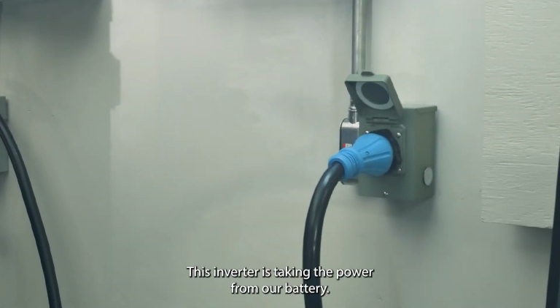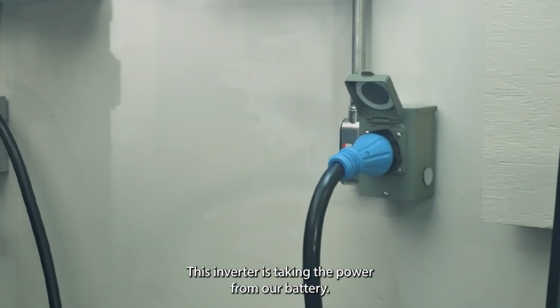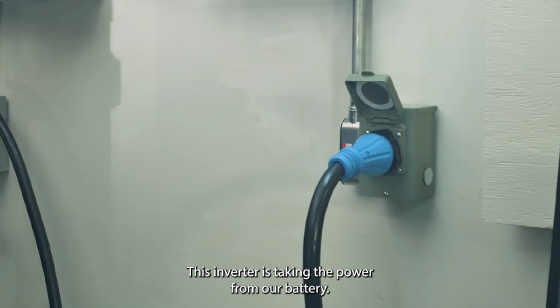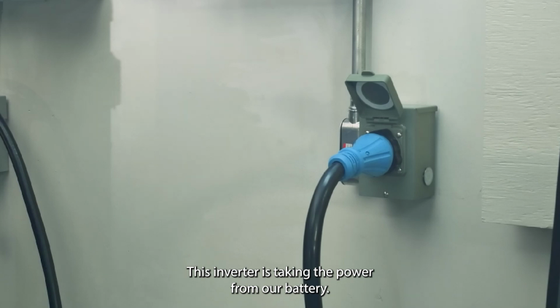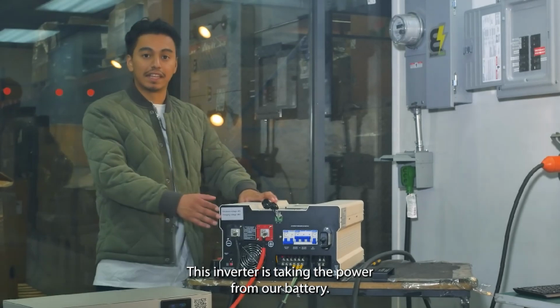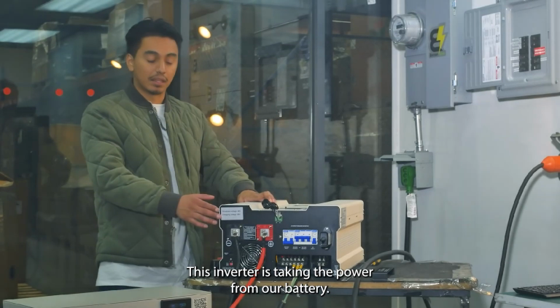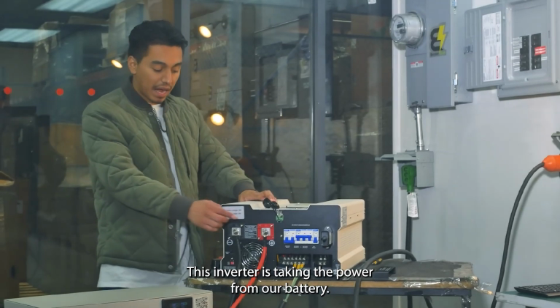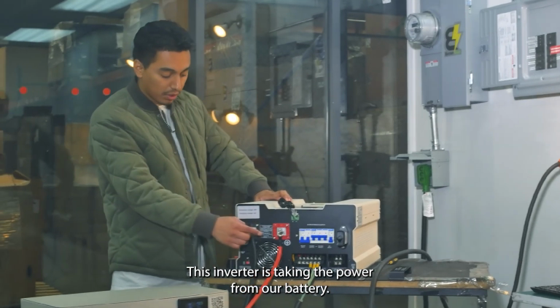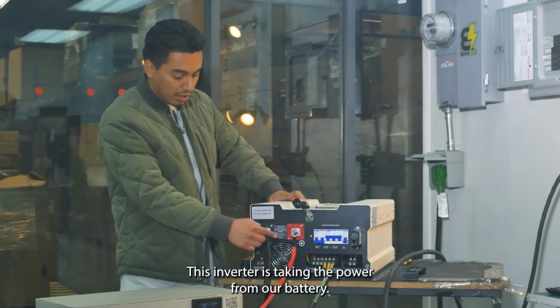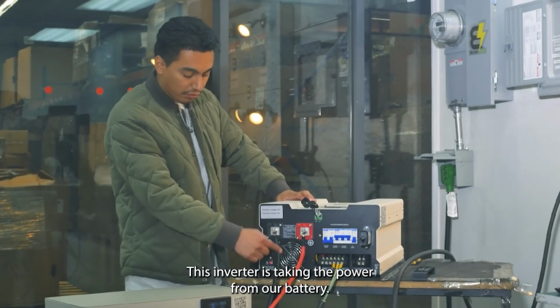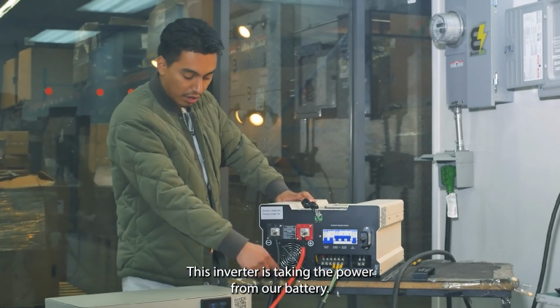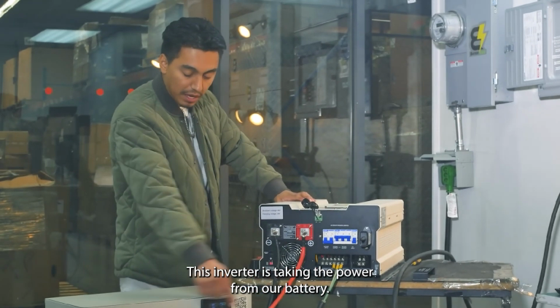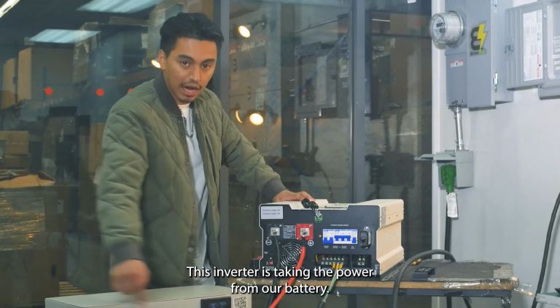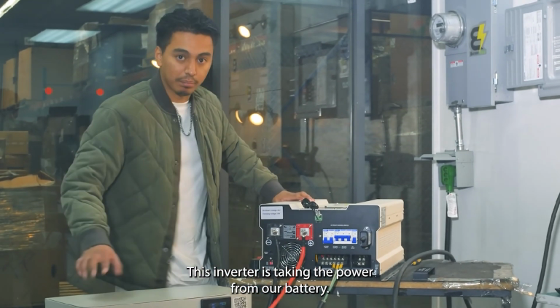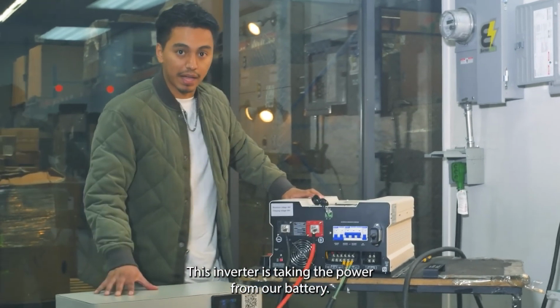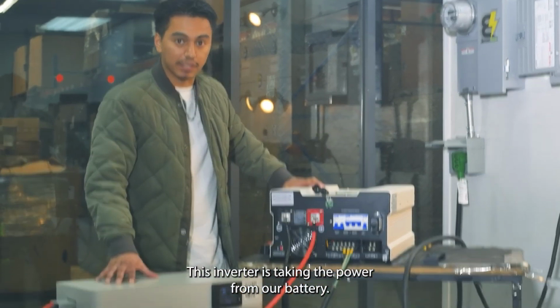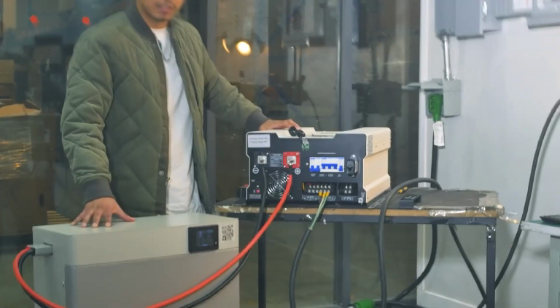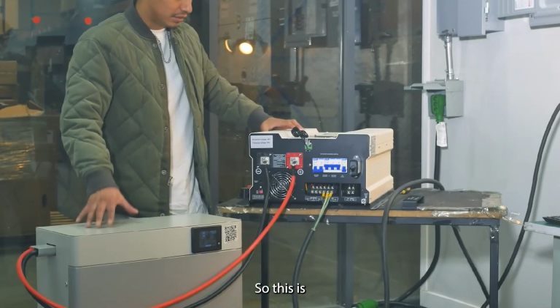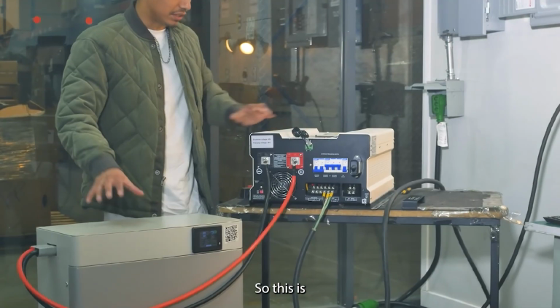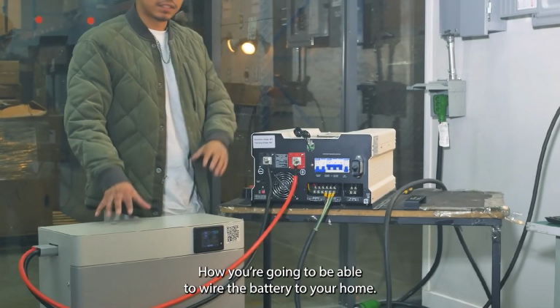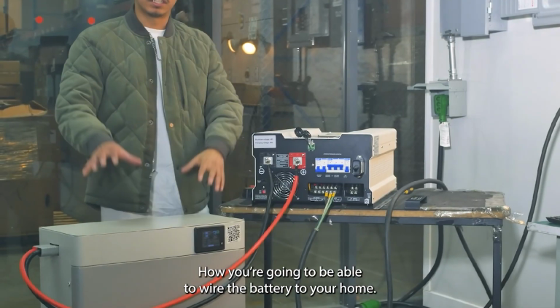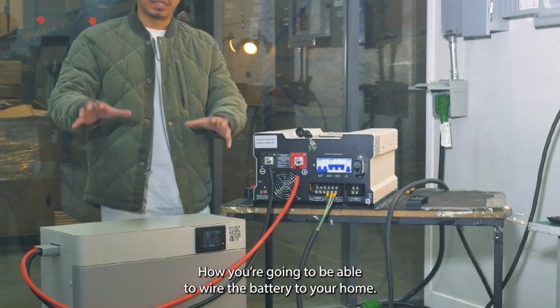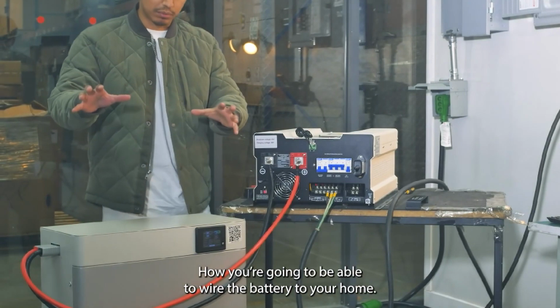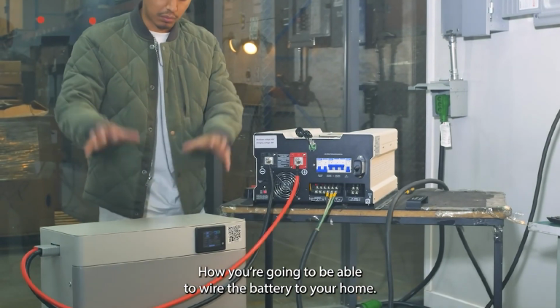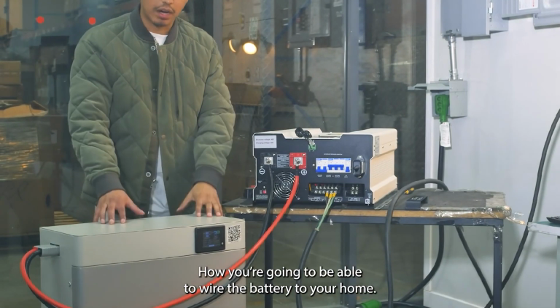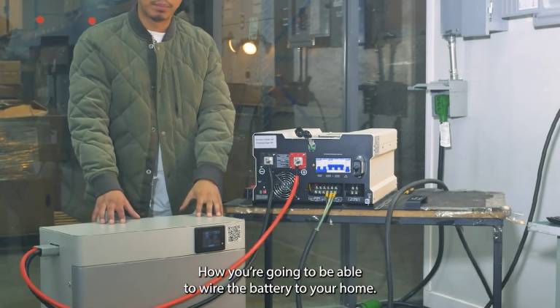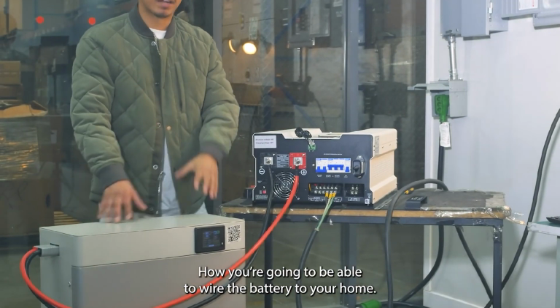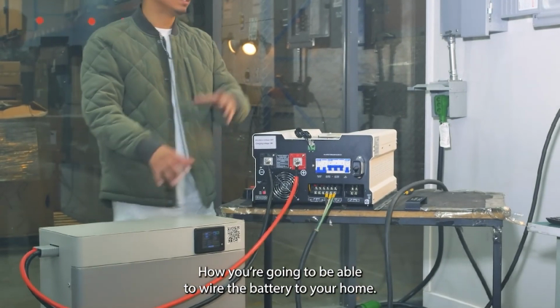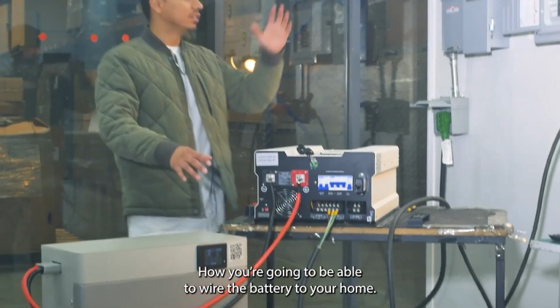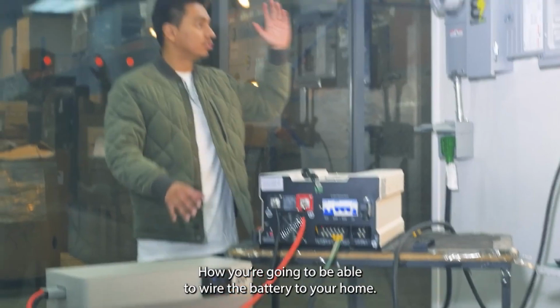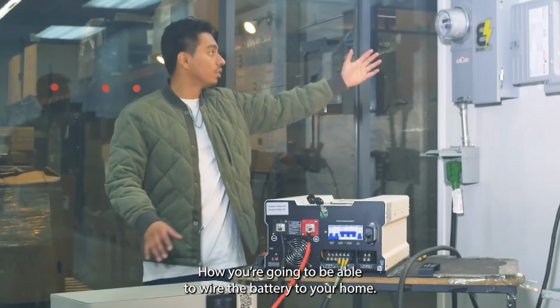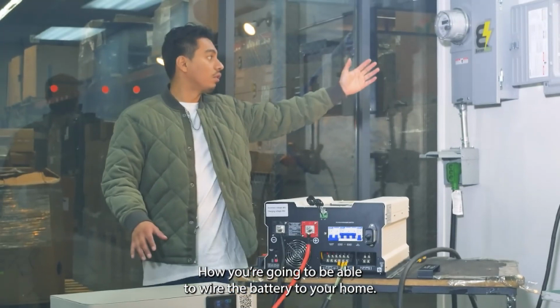This inverter is taking the power from our battery. This is how you wire up a battery to your home.